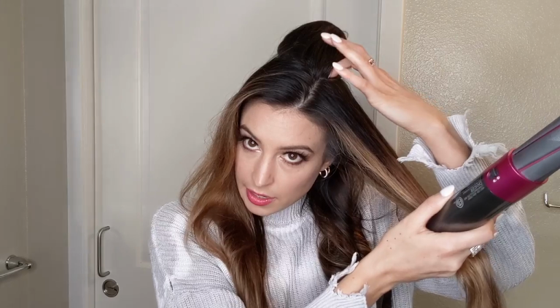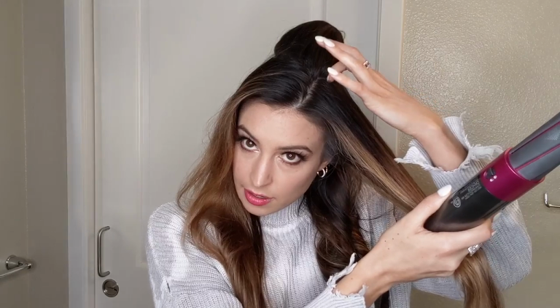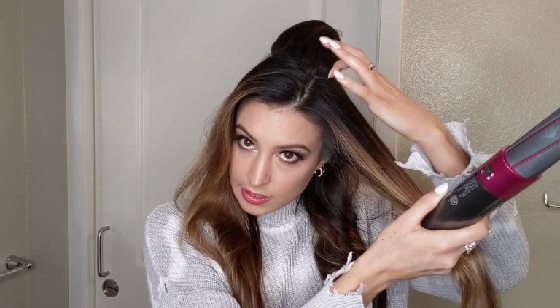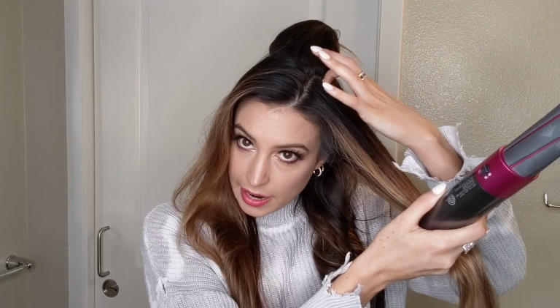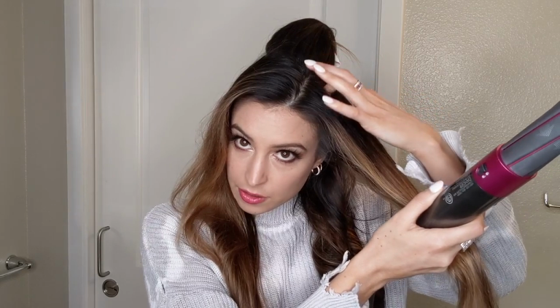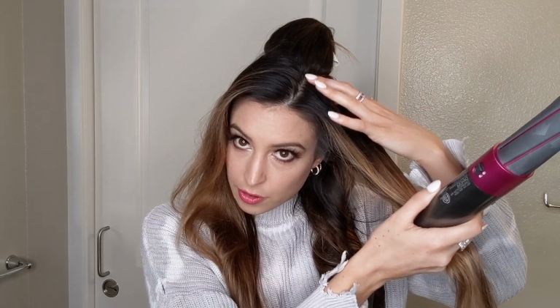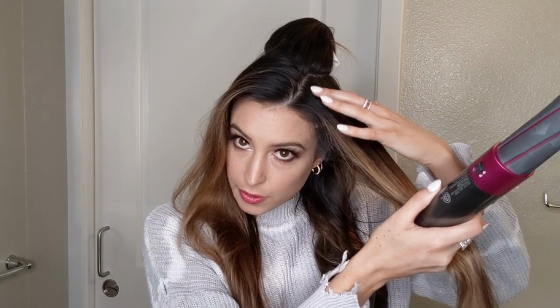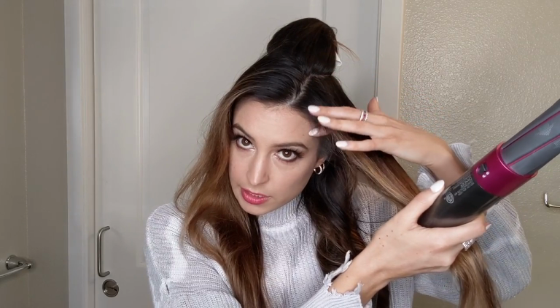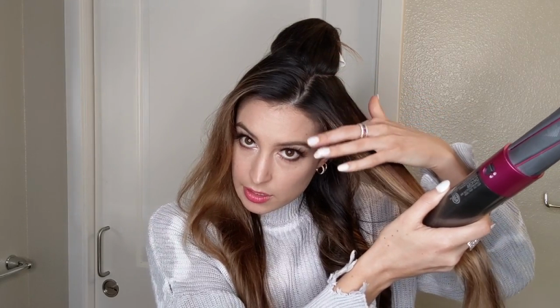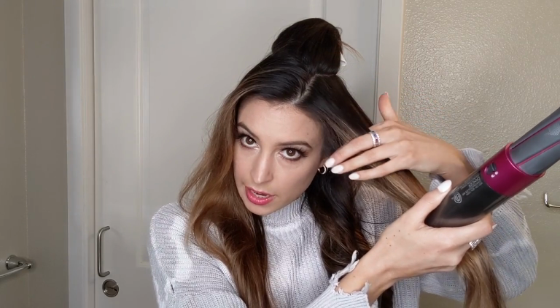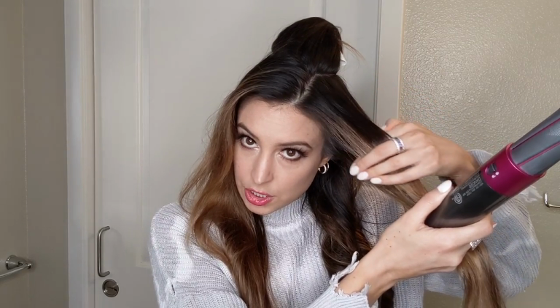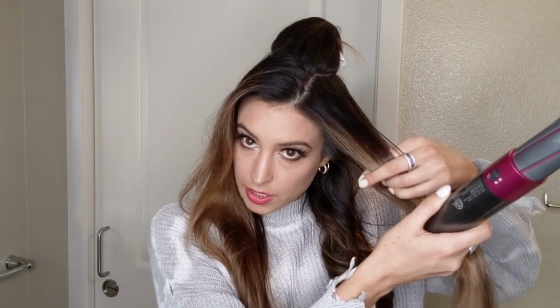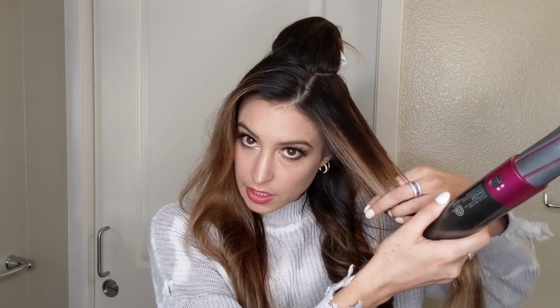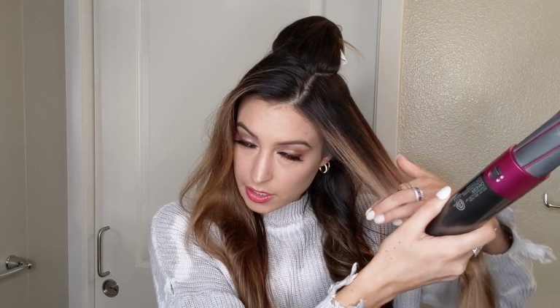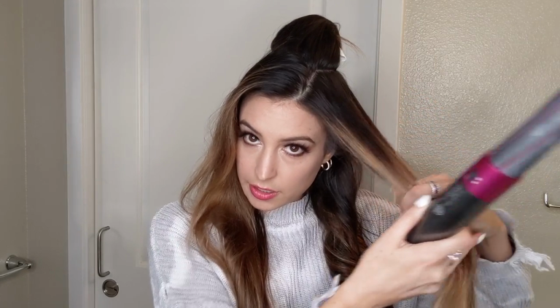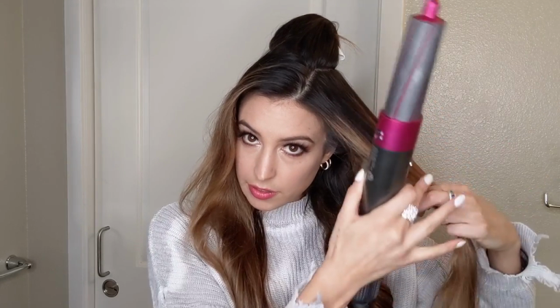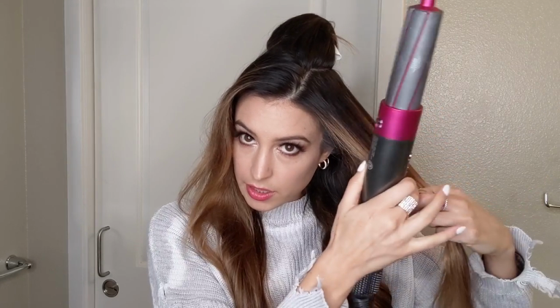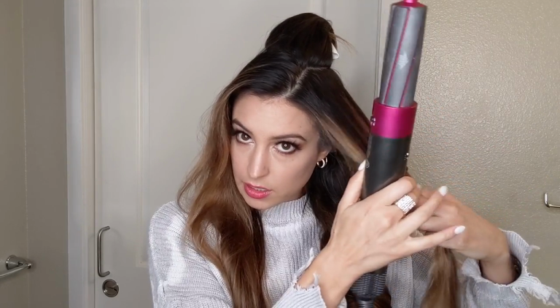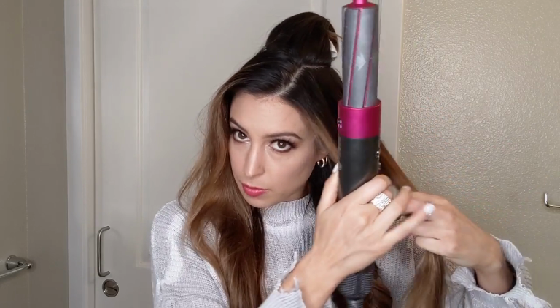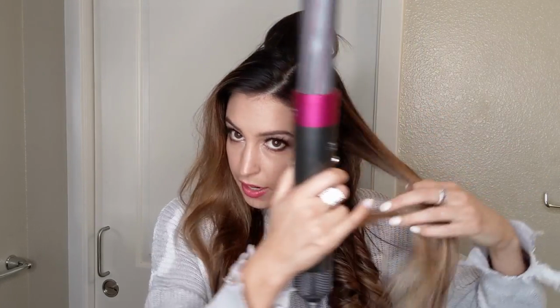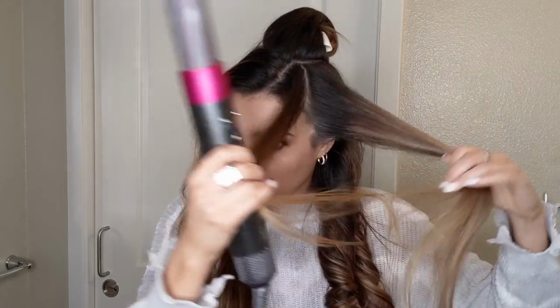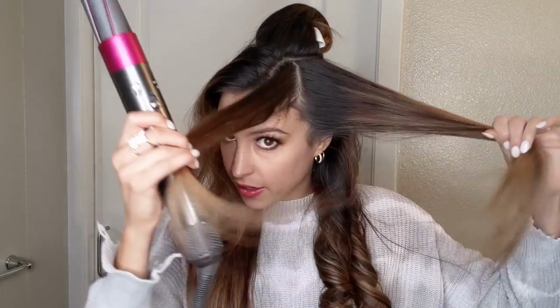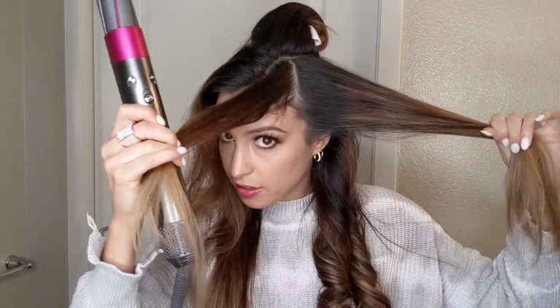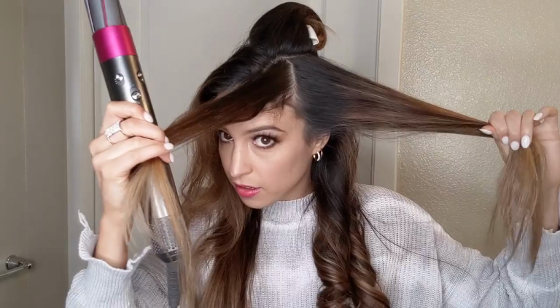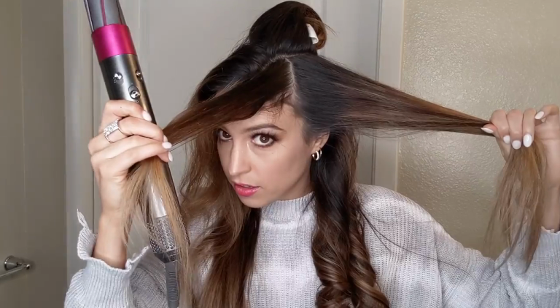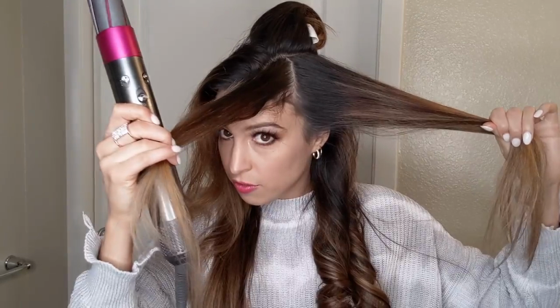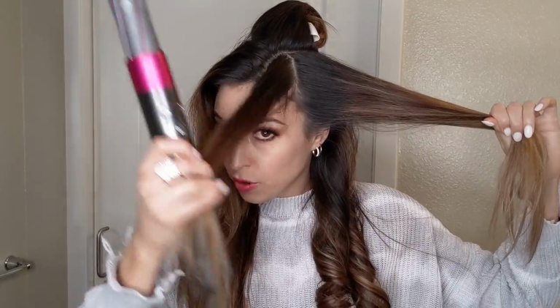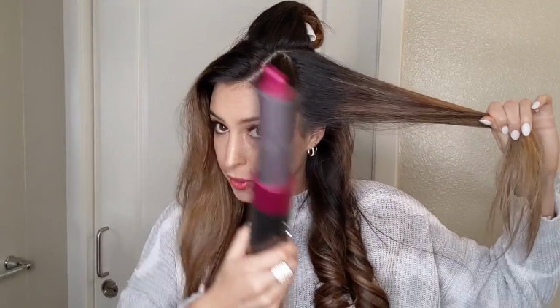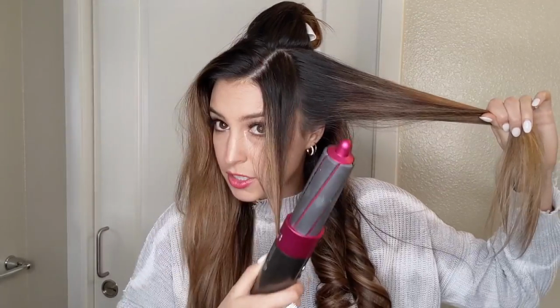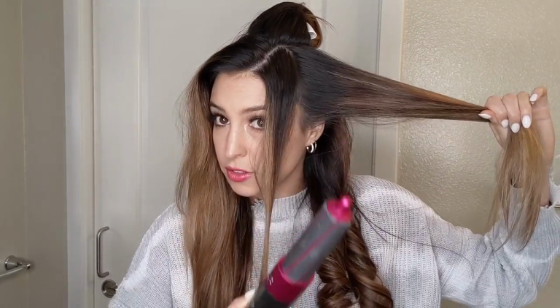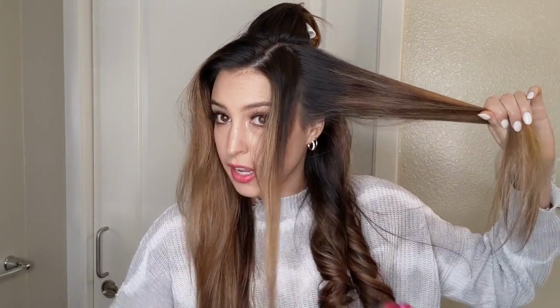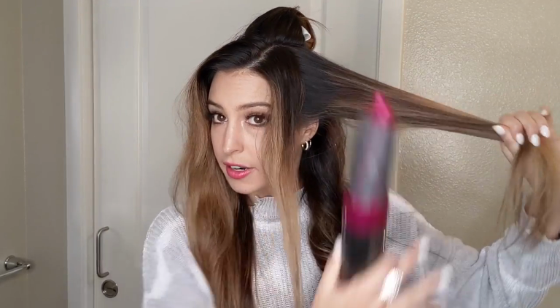Take a diagonal forward section here, leaving this little bit of hair forward to do later.